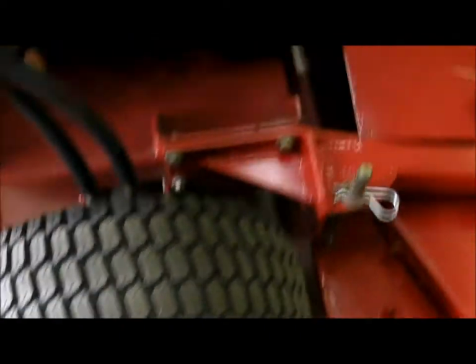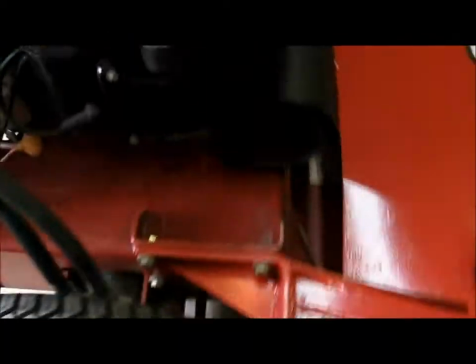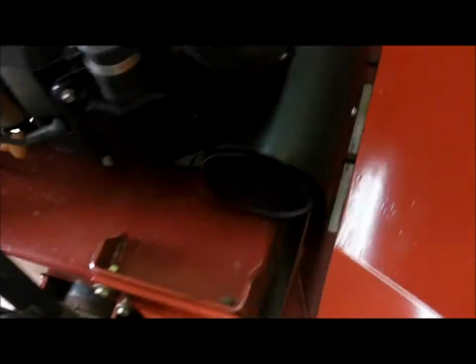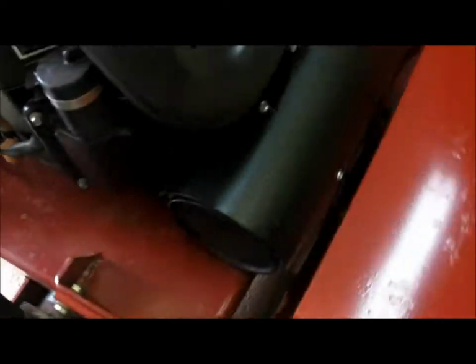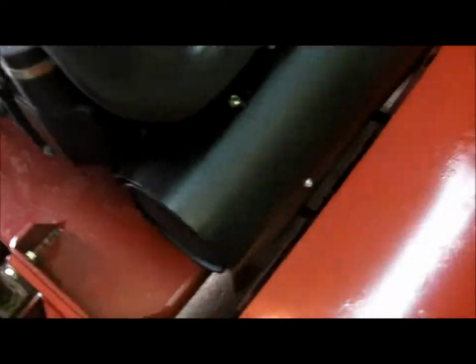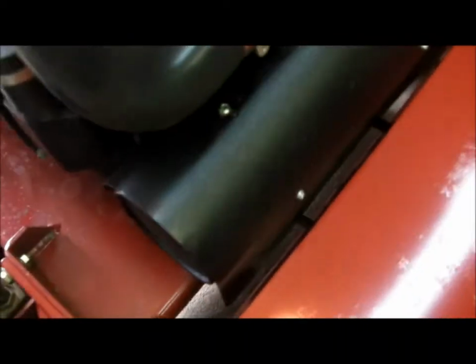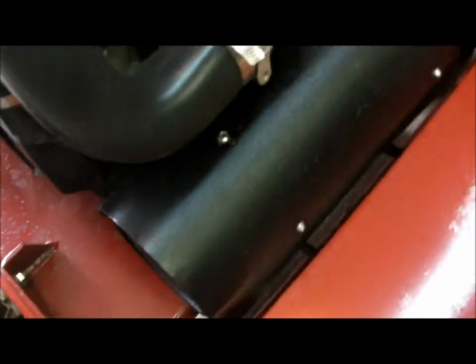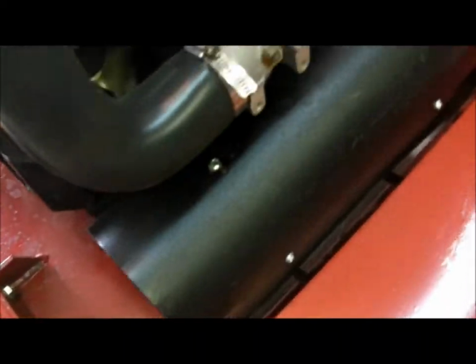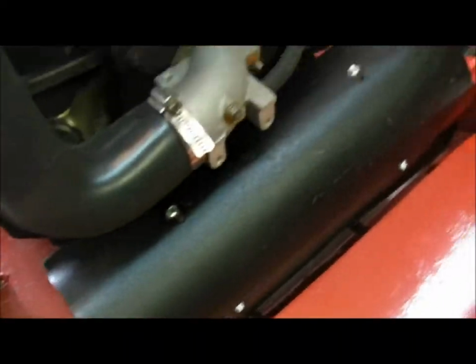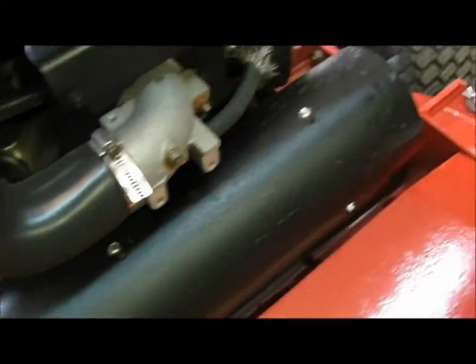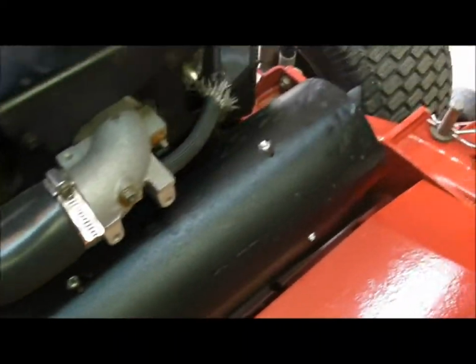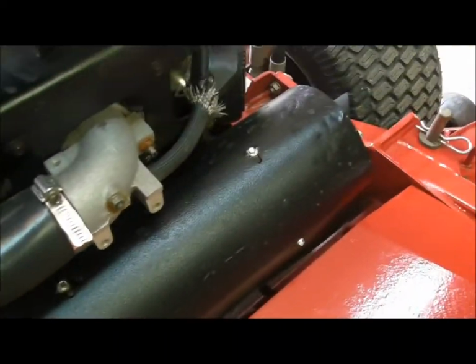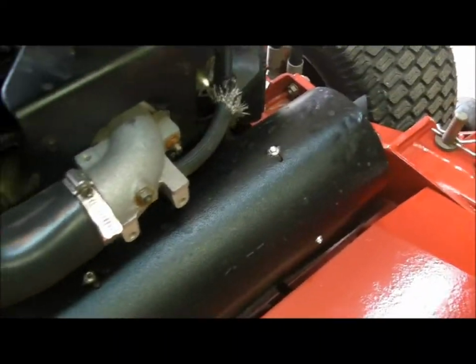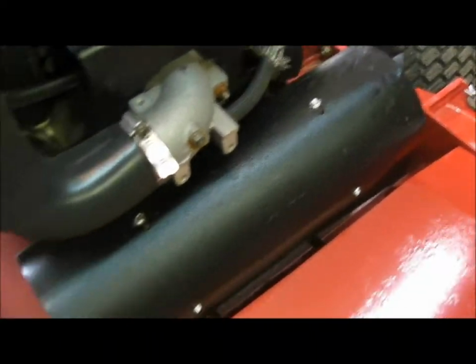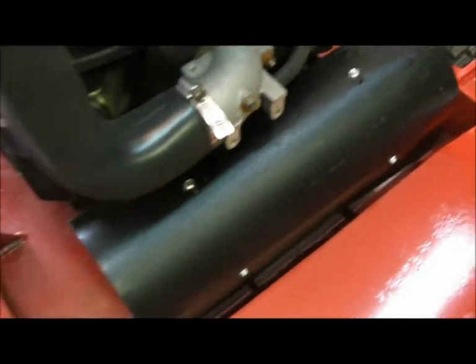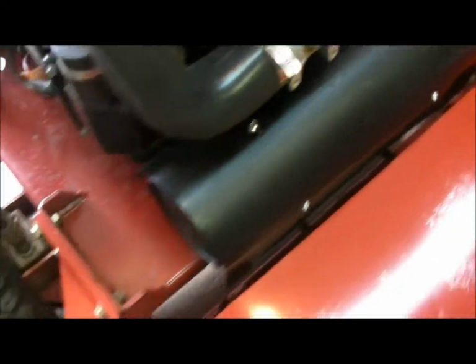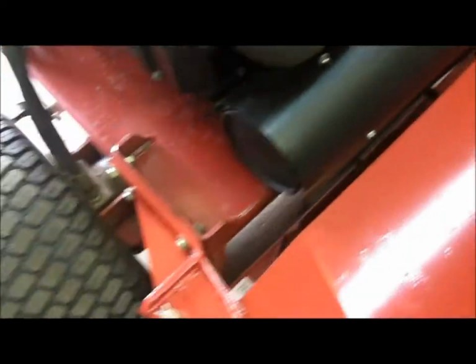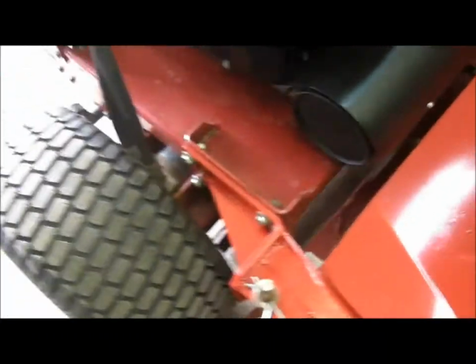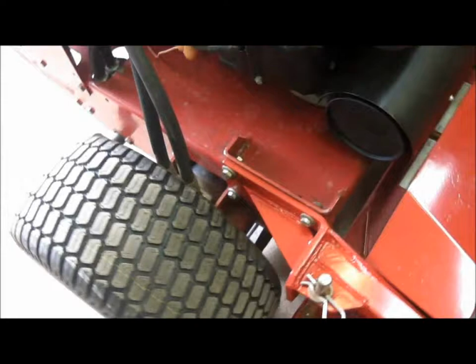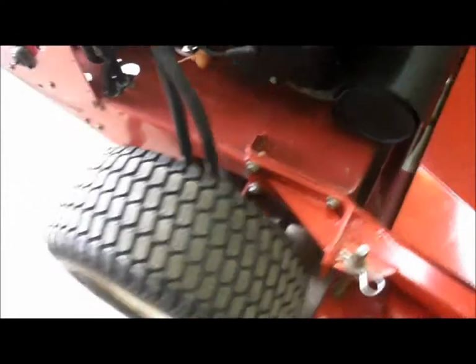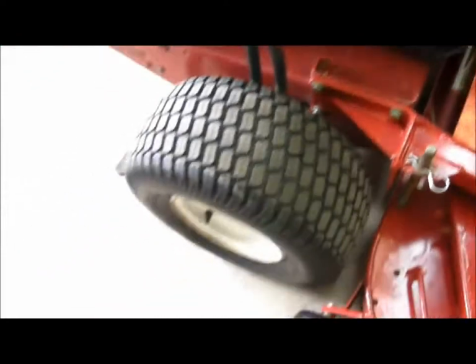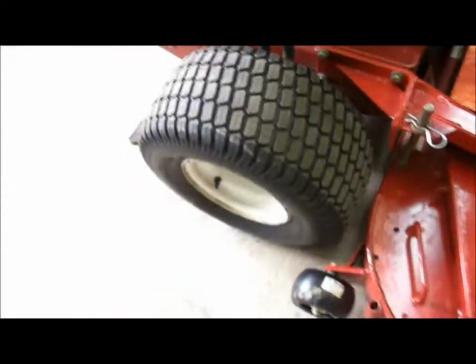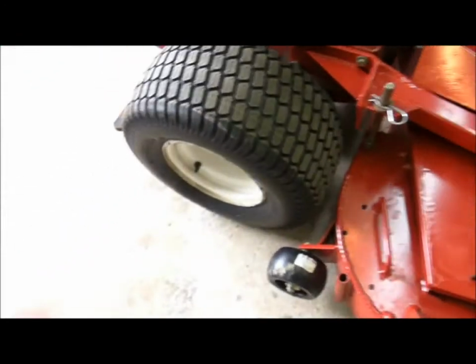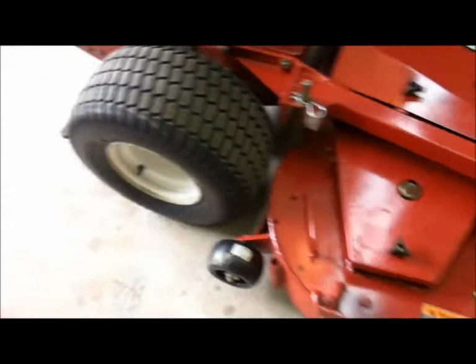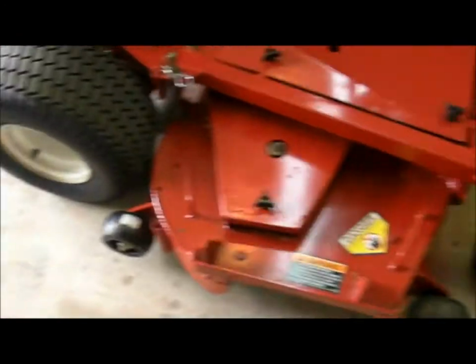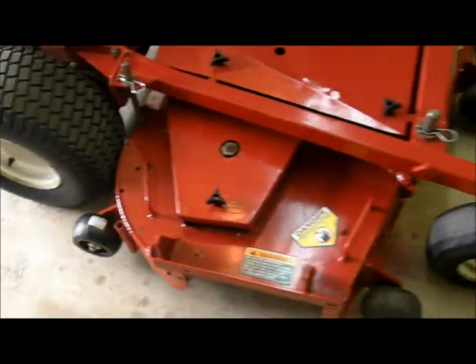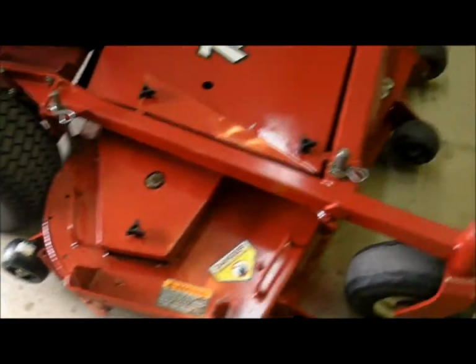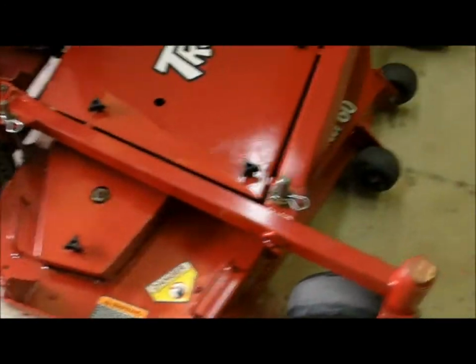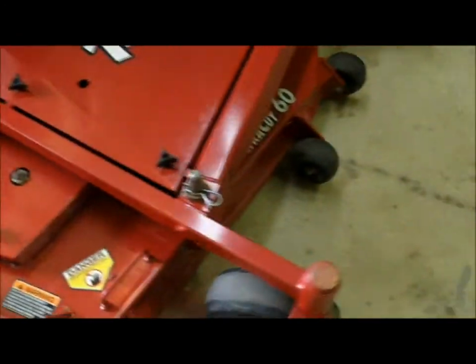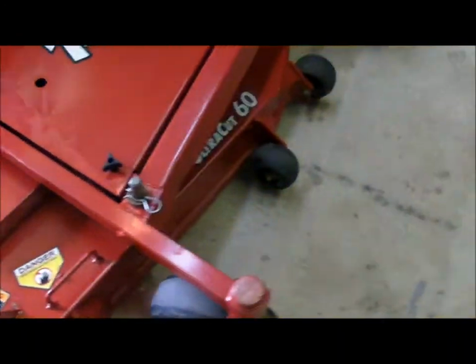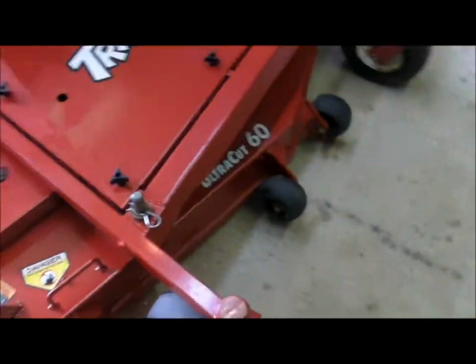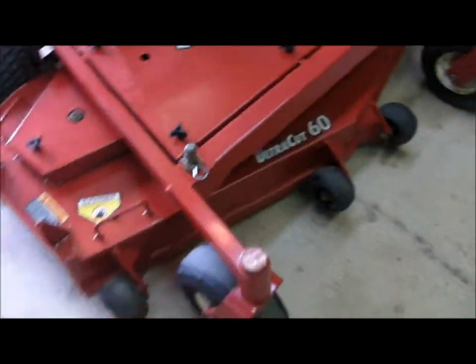The muffler operates well, as you can see. It's a very good running and operating machine.